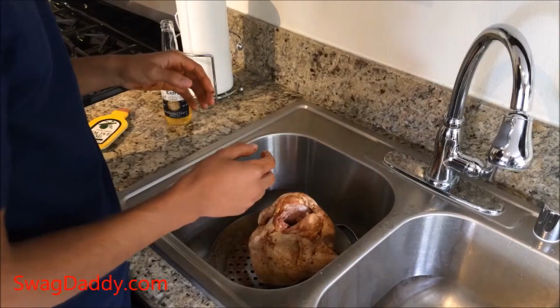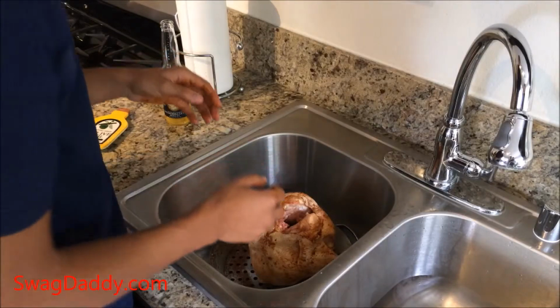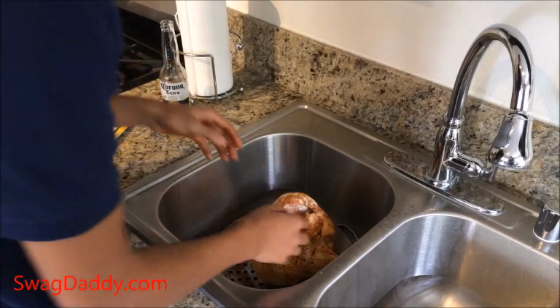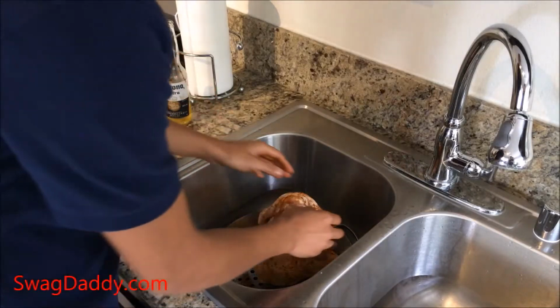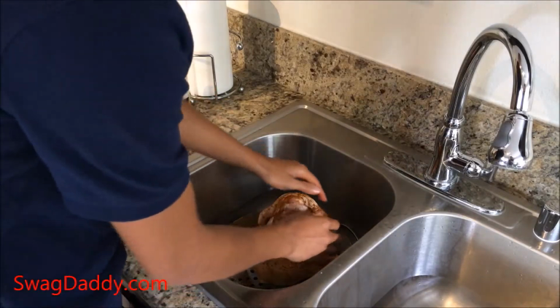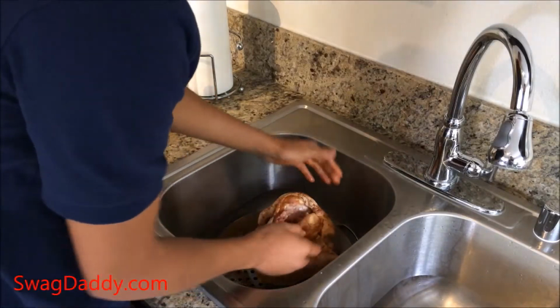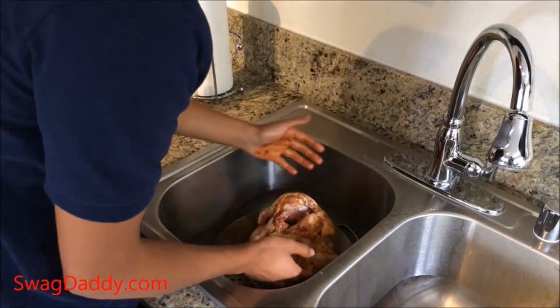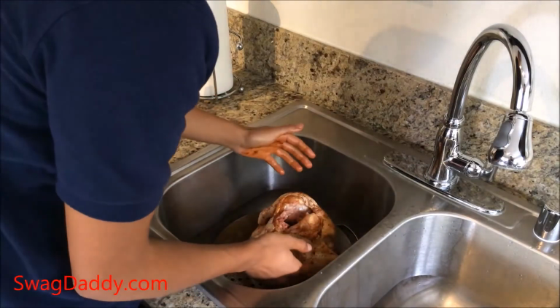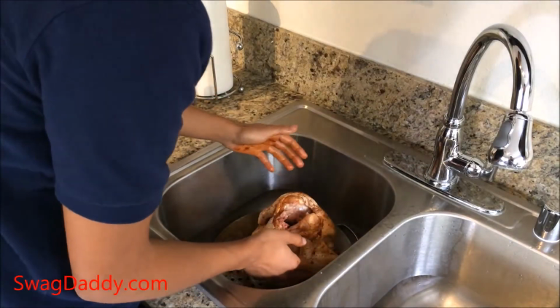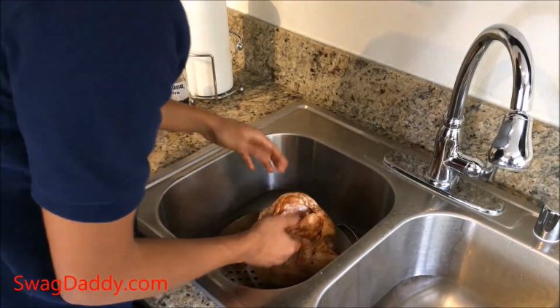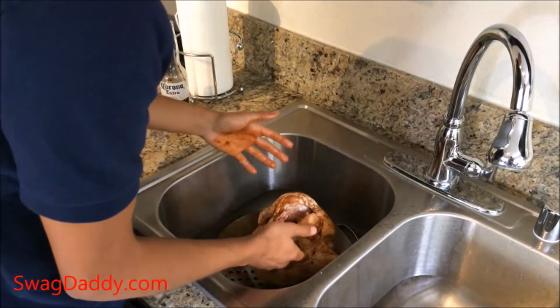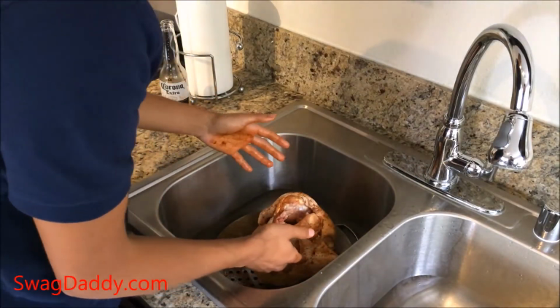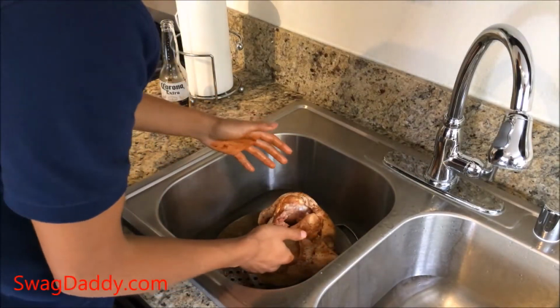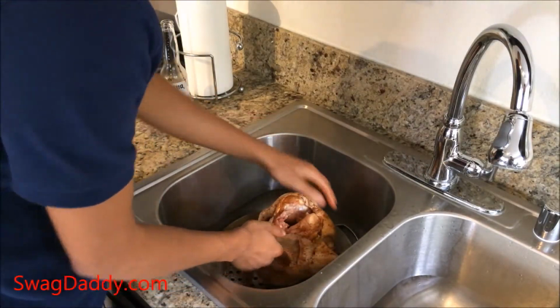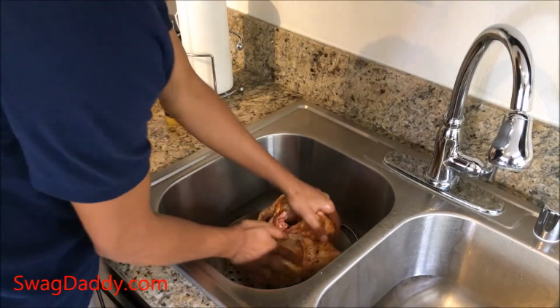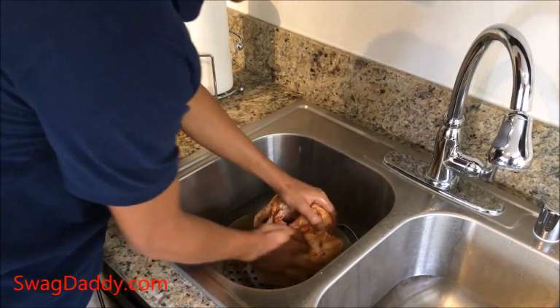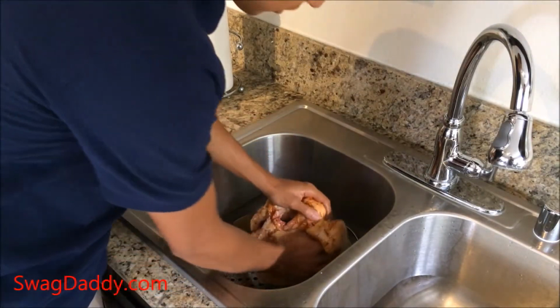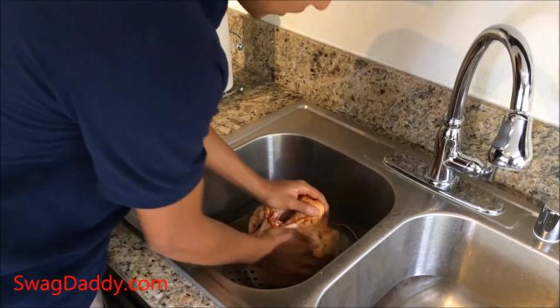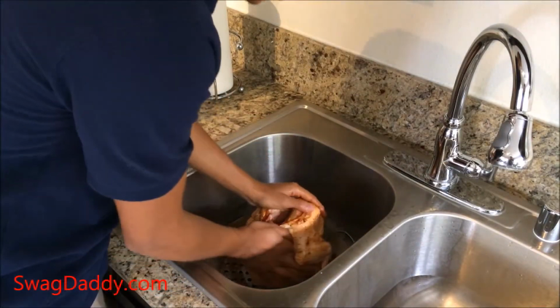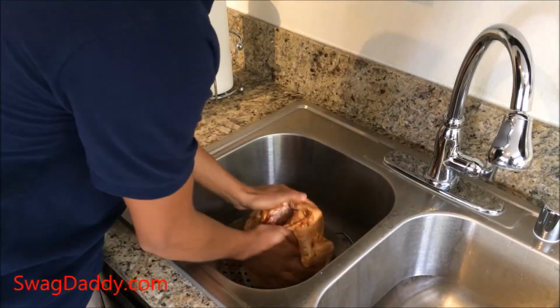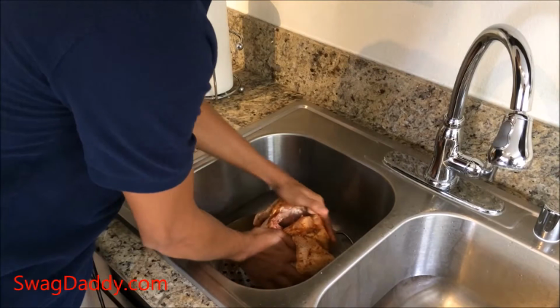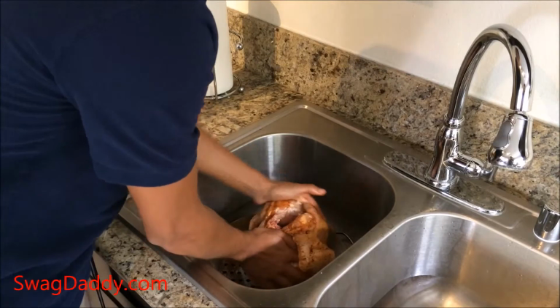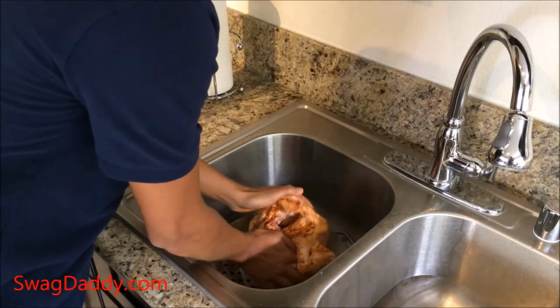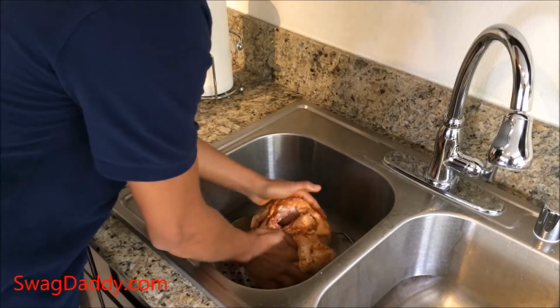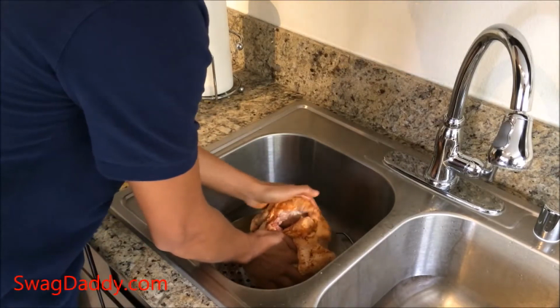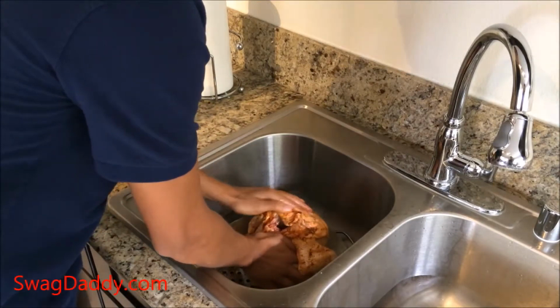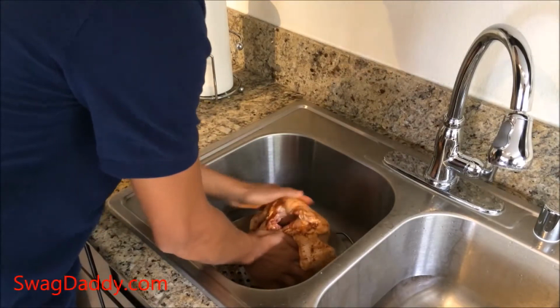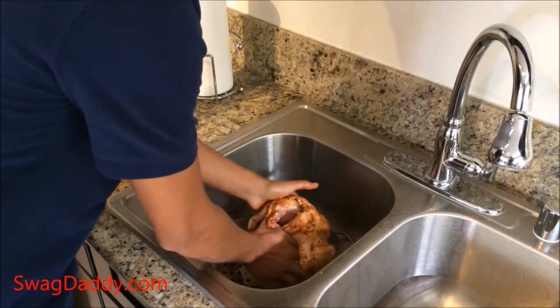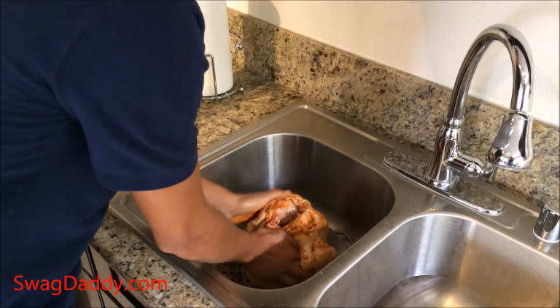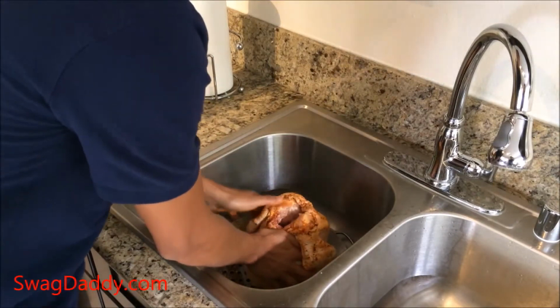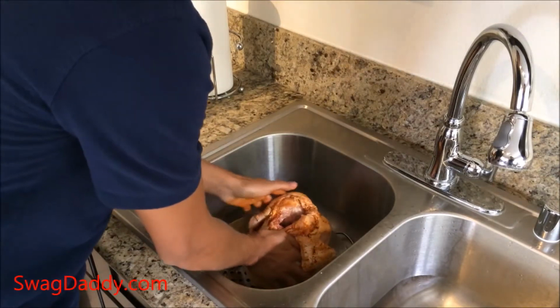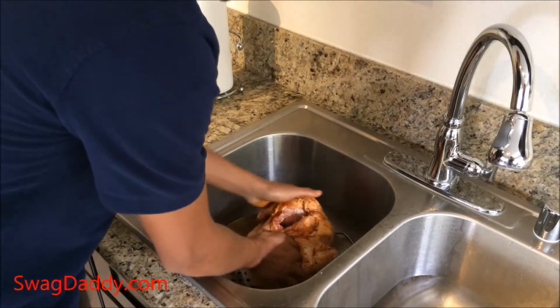Now you'll put some oil and your favorite seasoning on and then start to rub it. The least you could do is rub it up before you eat it.